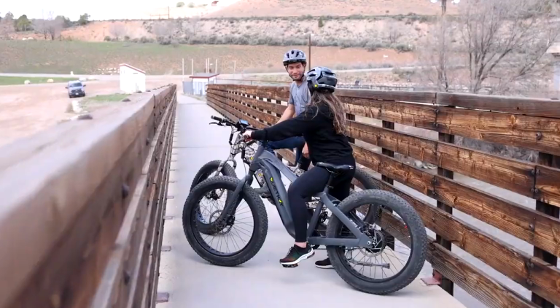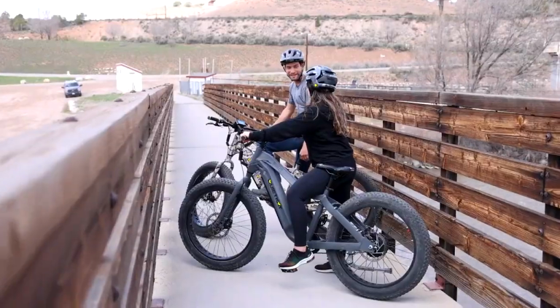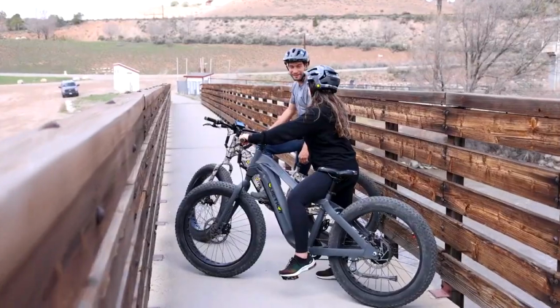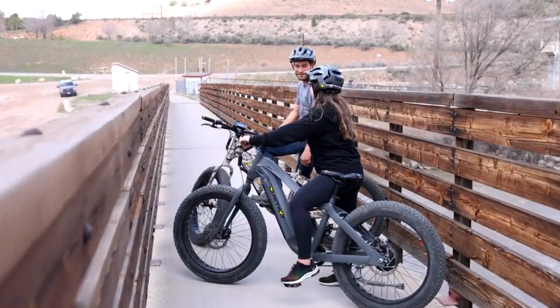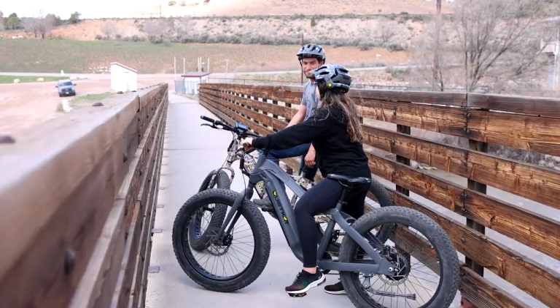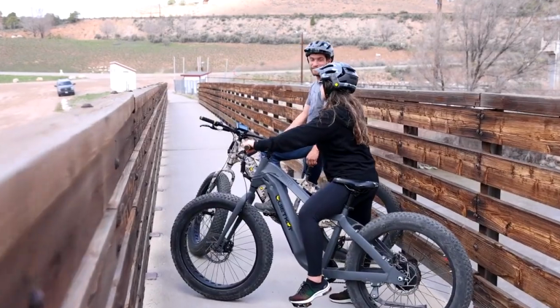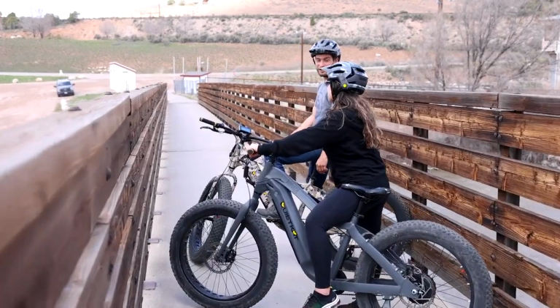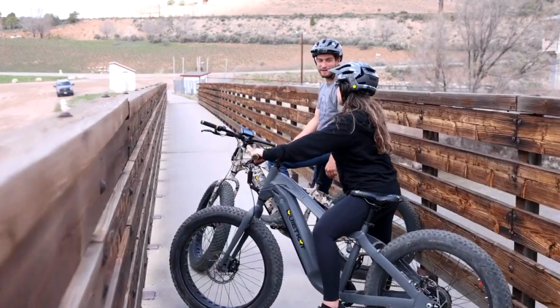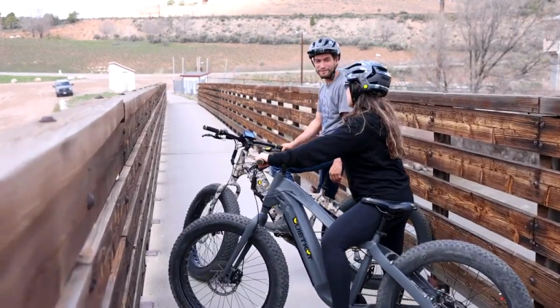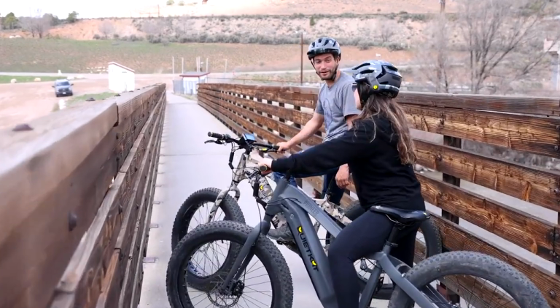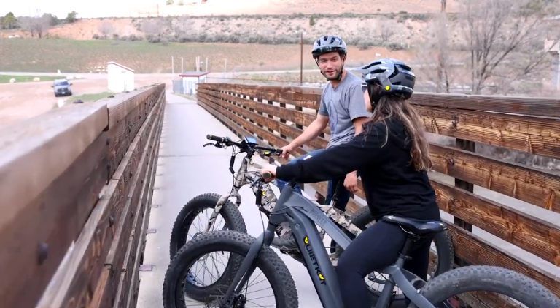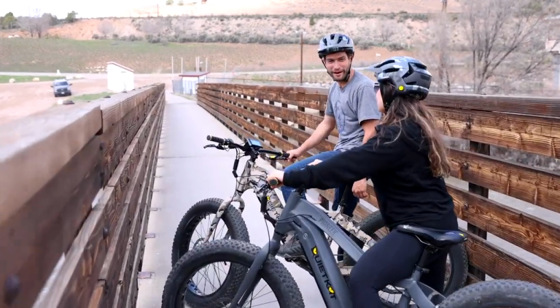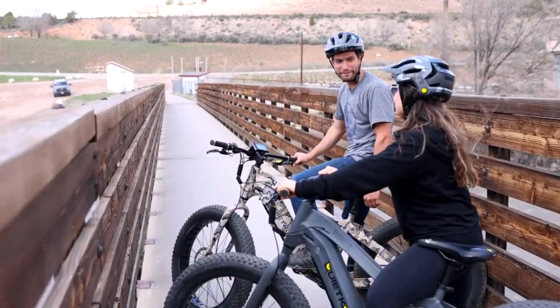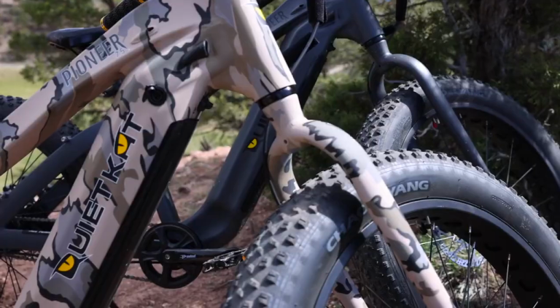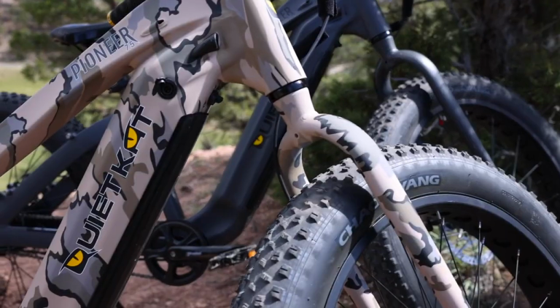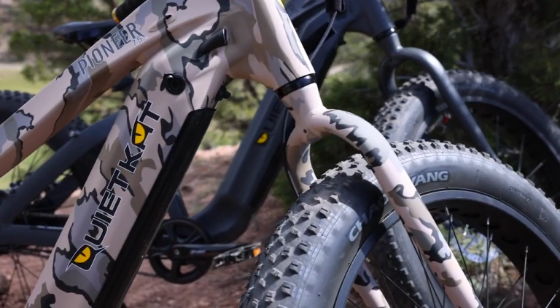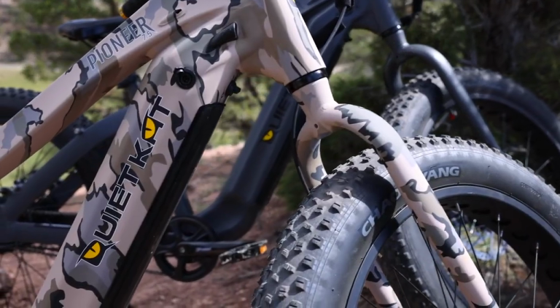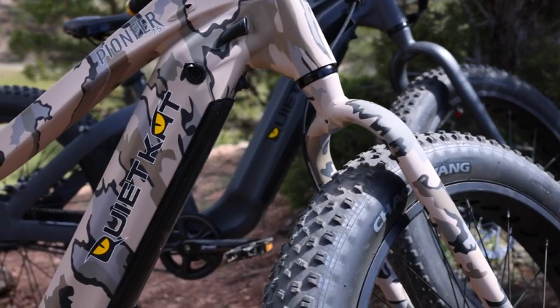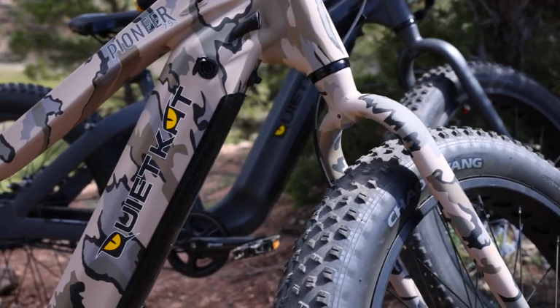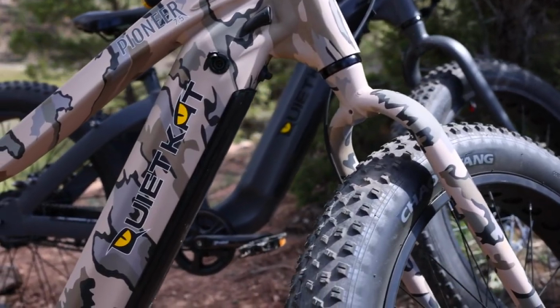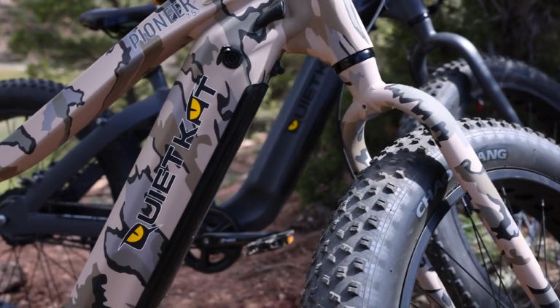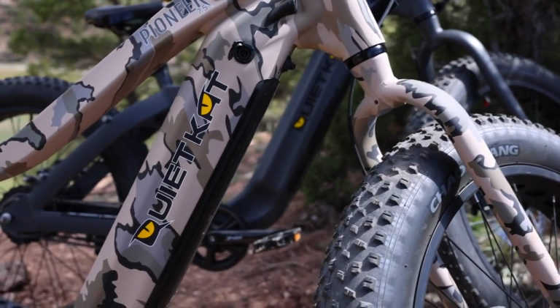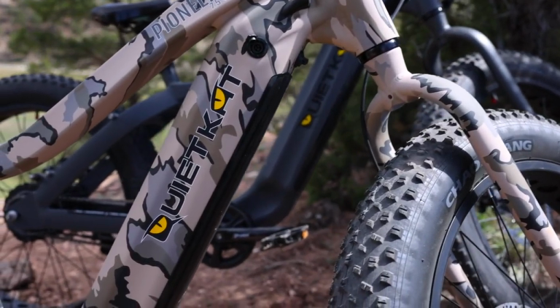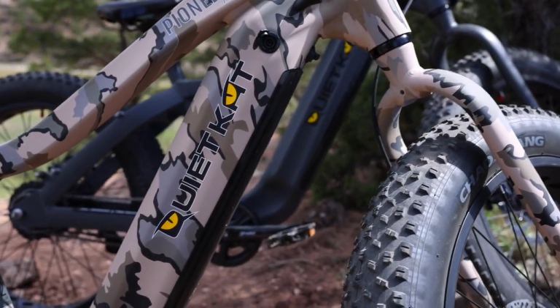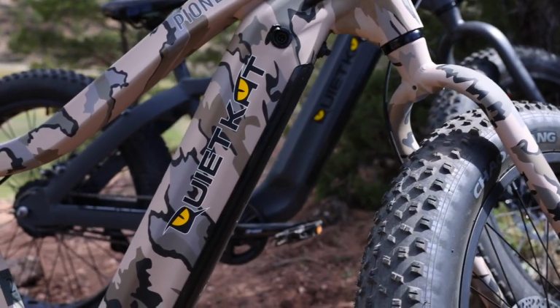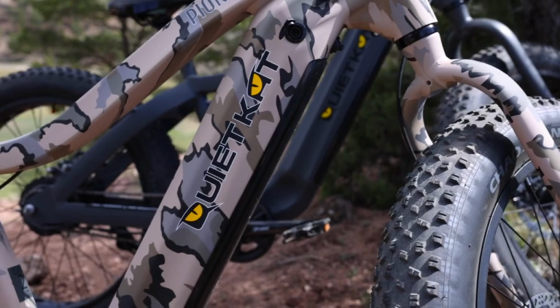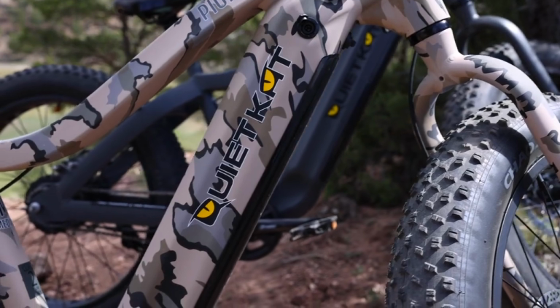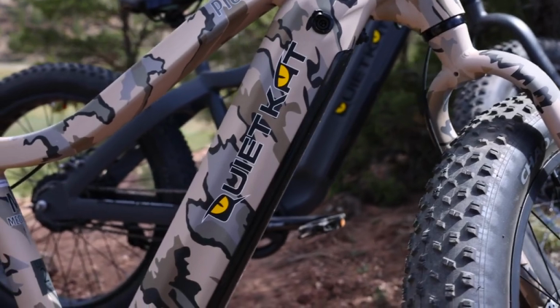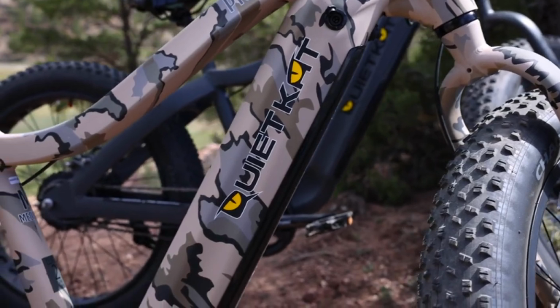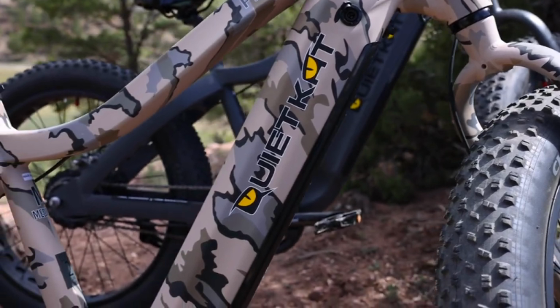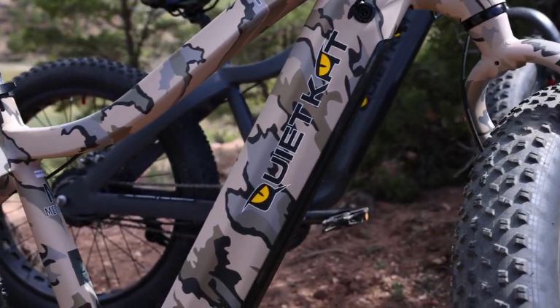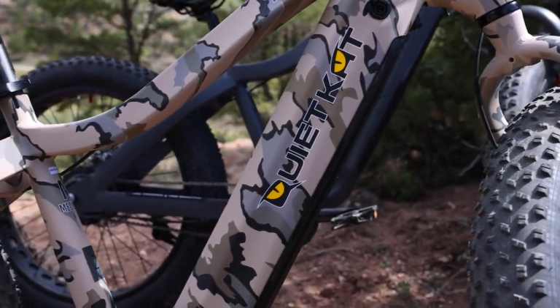Our limited edition 750 watt version has a little more power in the motor and a slightly larger 12.8 amp hour battery.